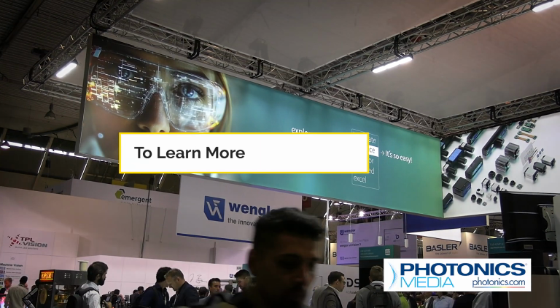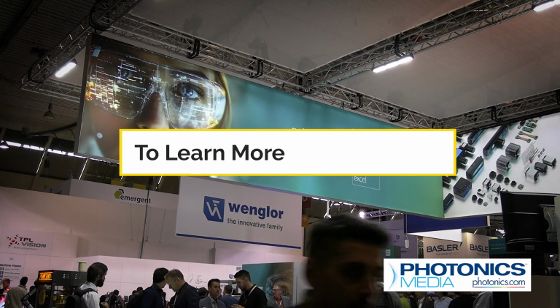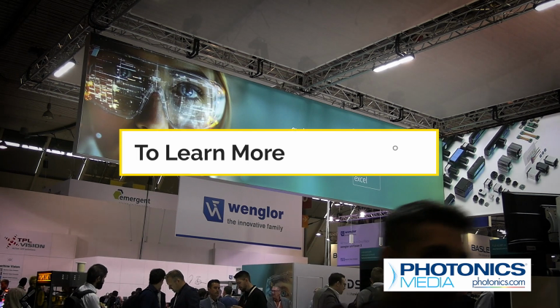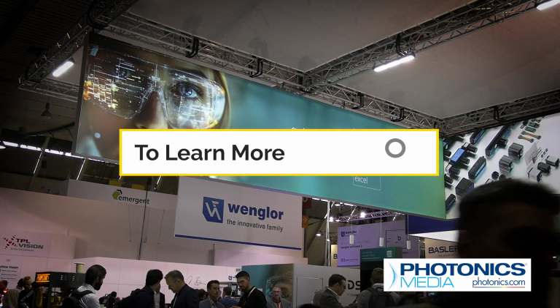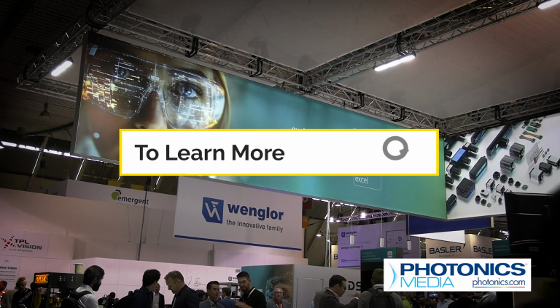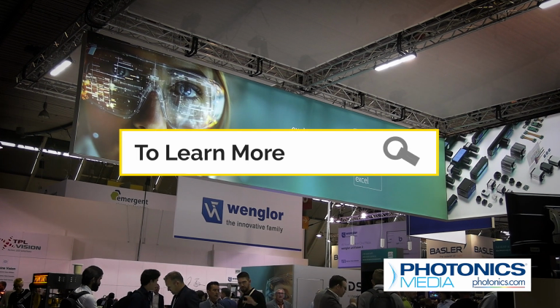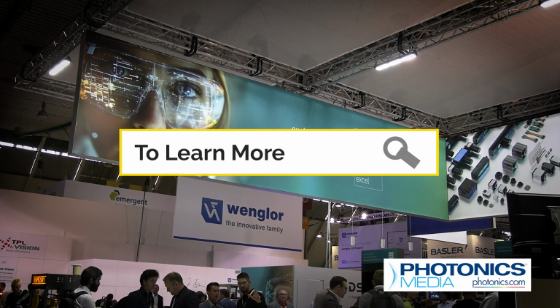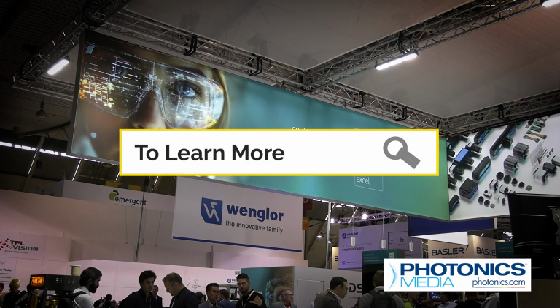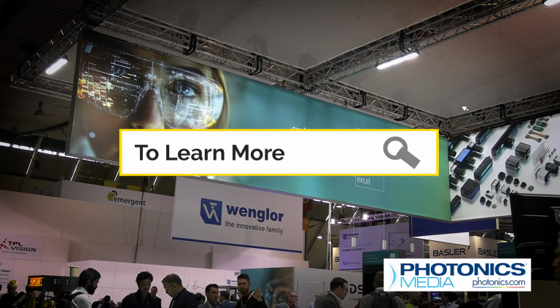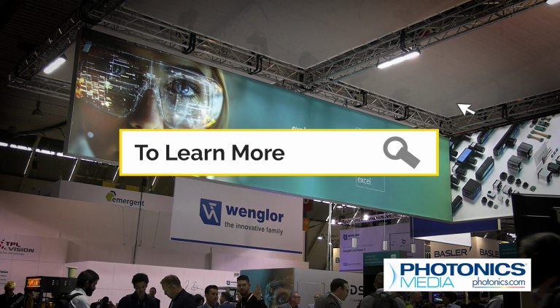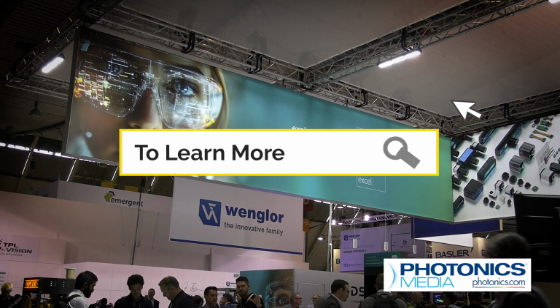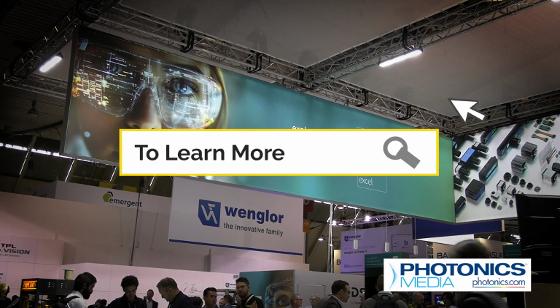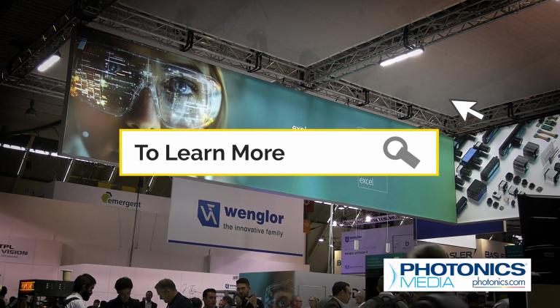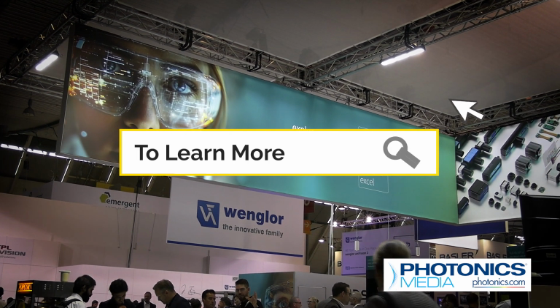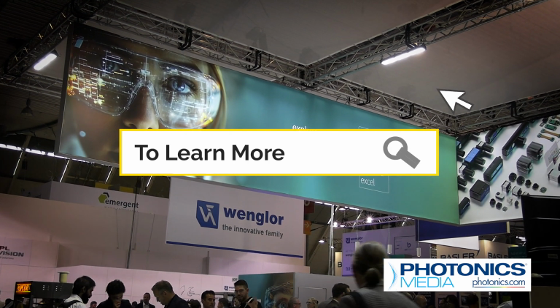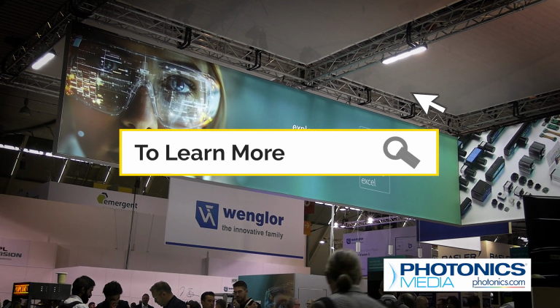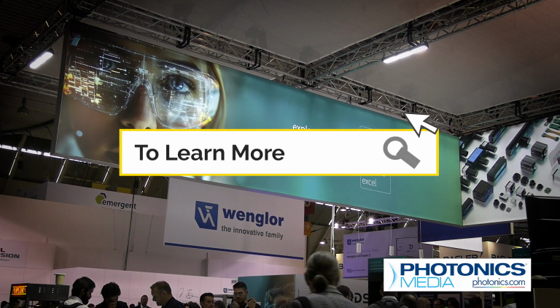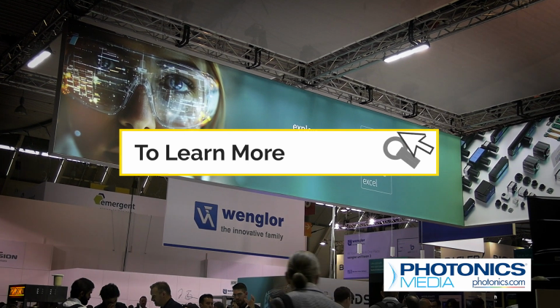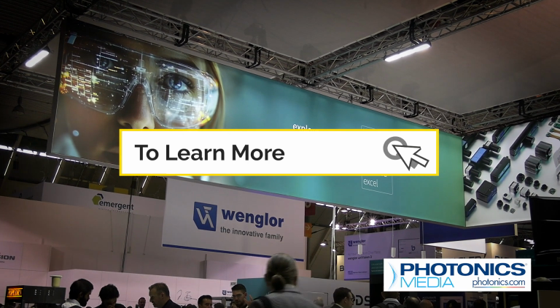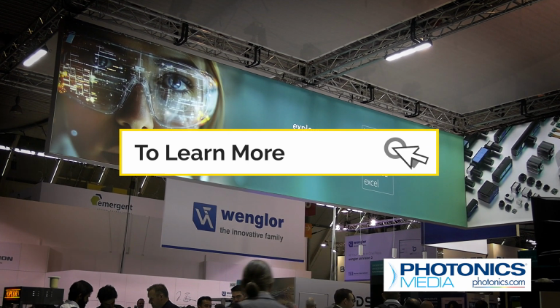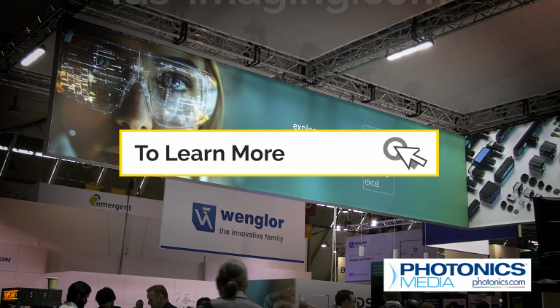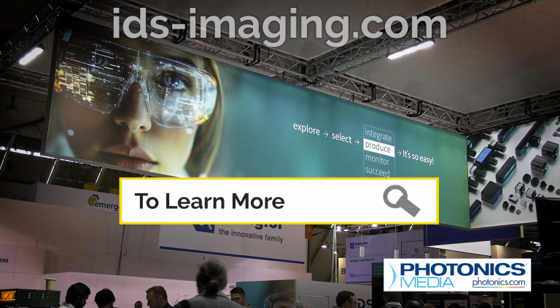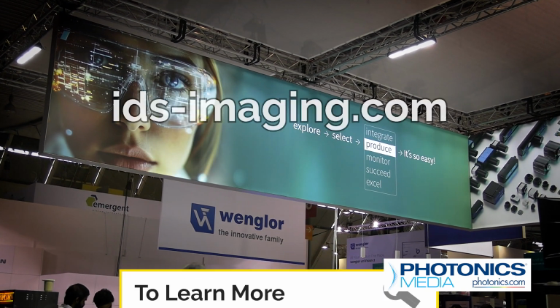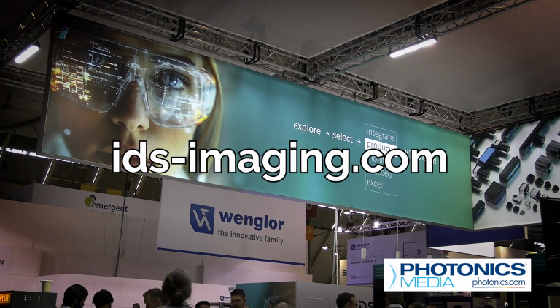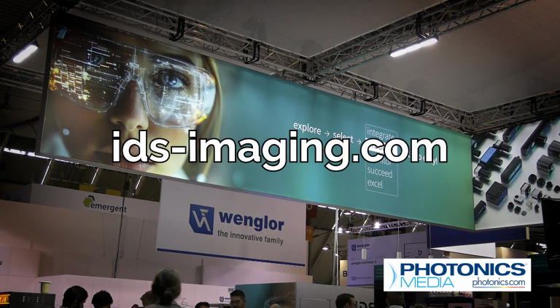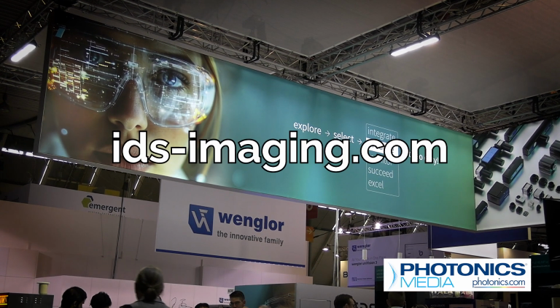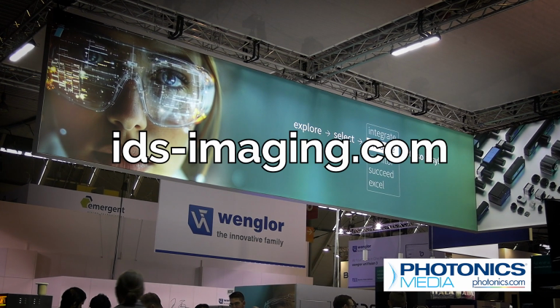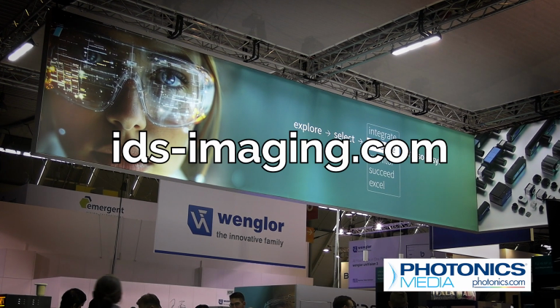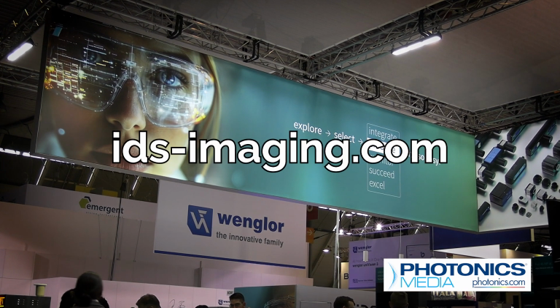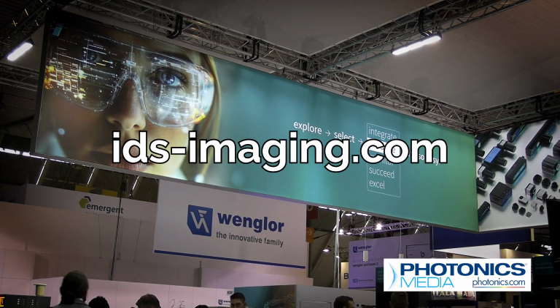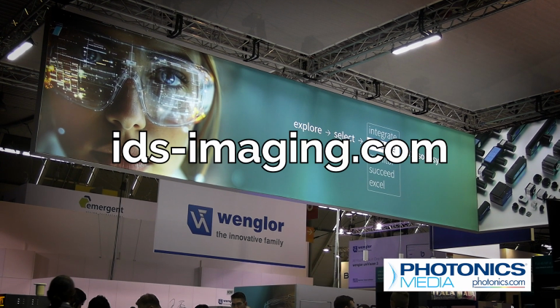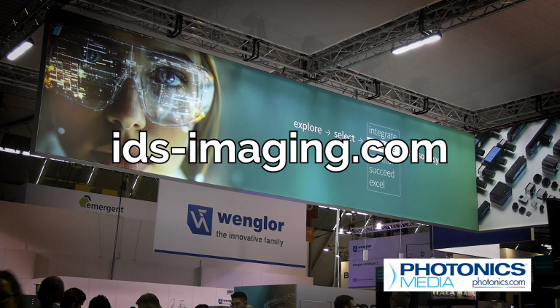For more information on the latest IDS cameras, go to ids-imaging.com.